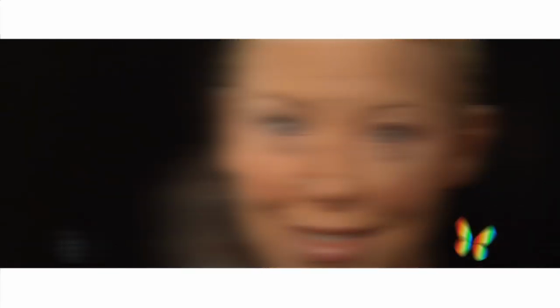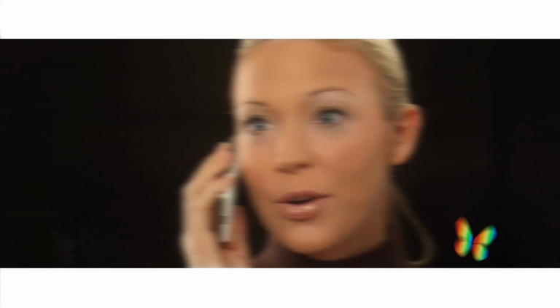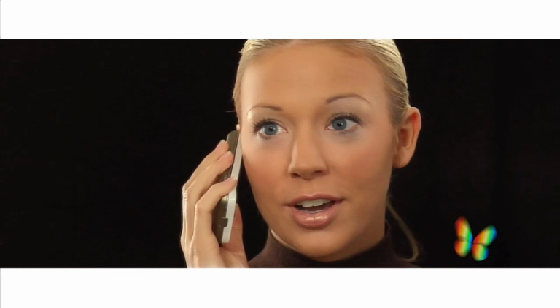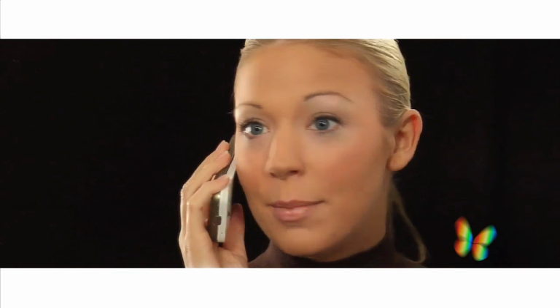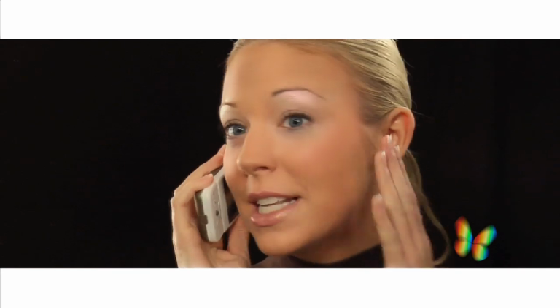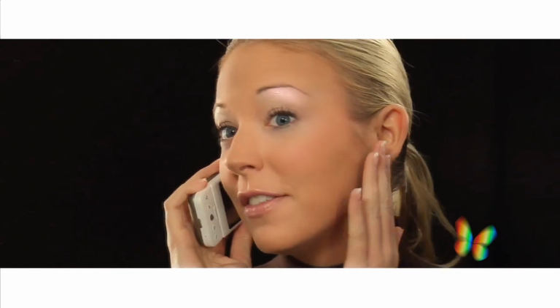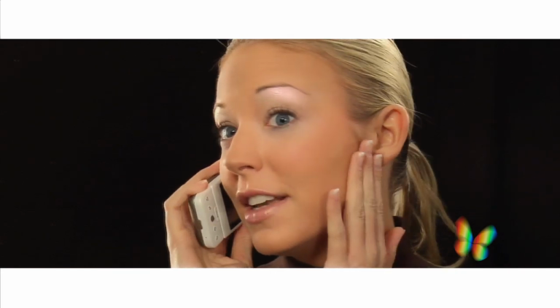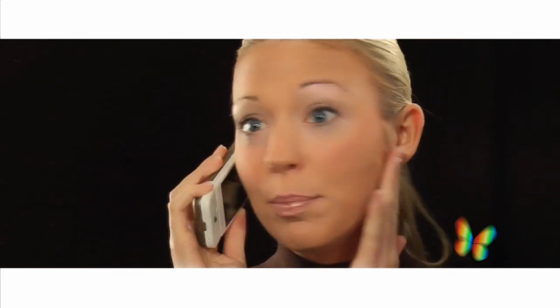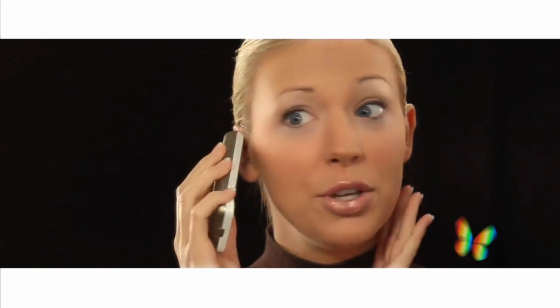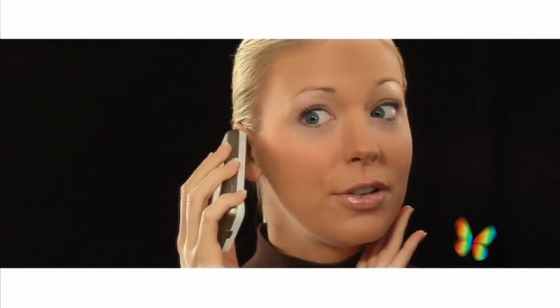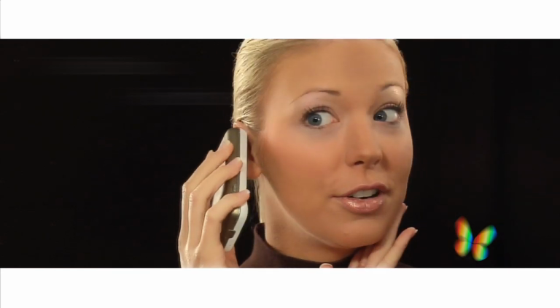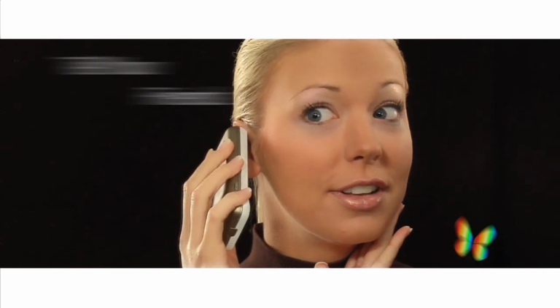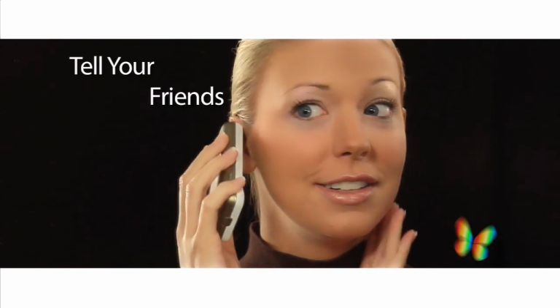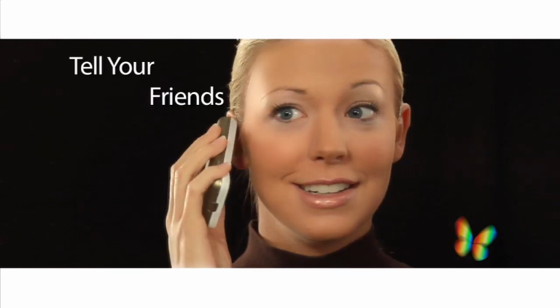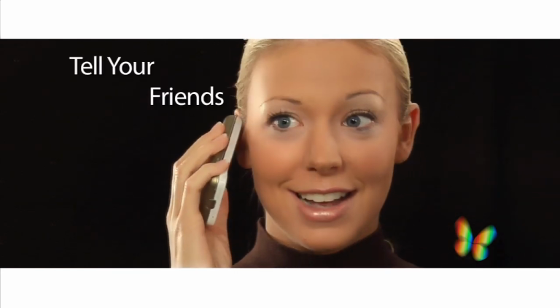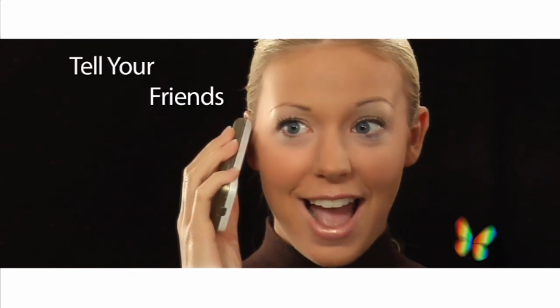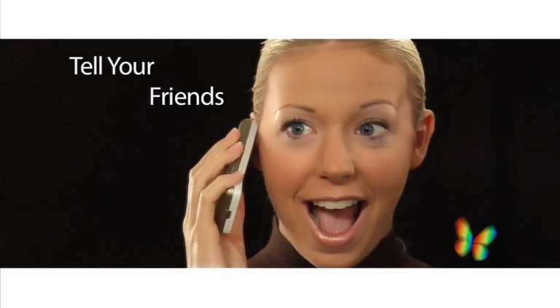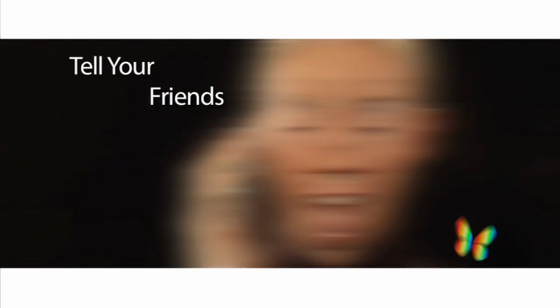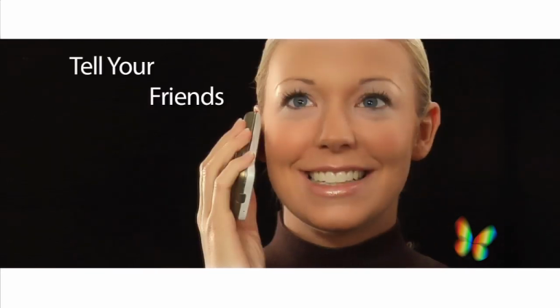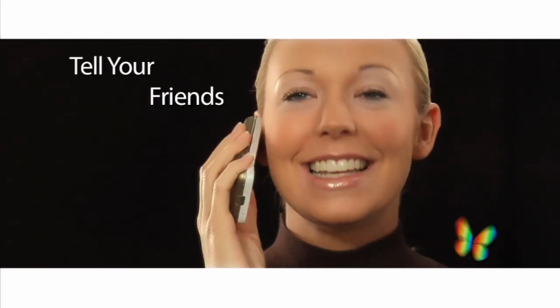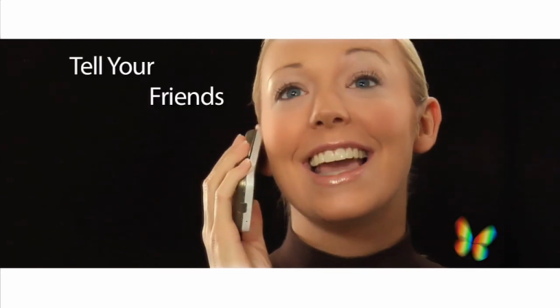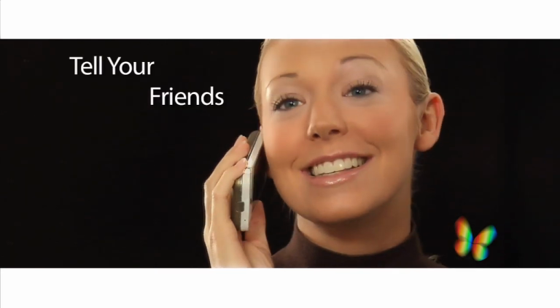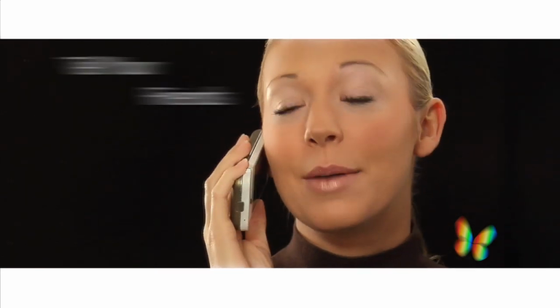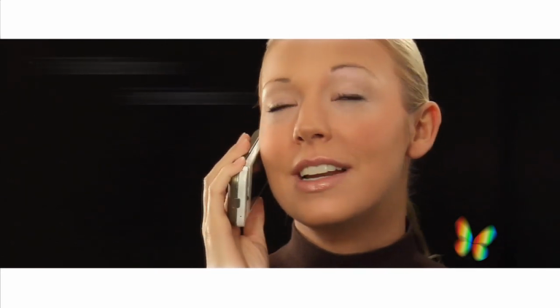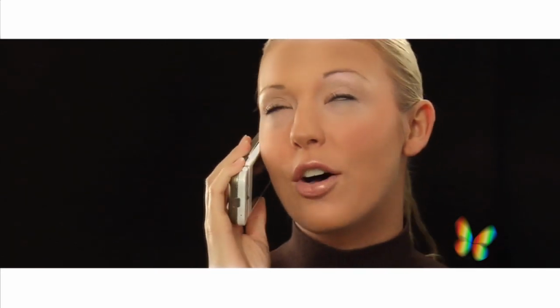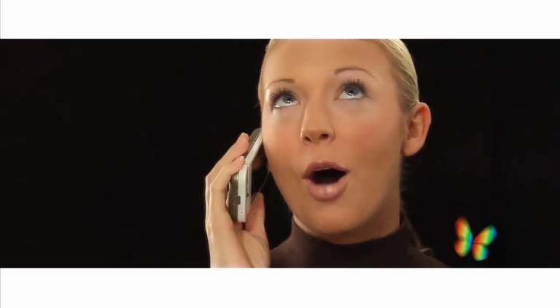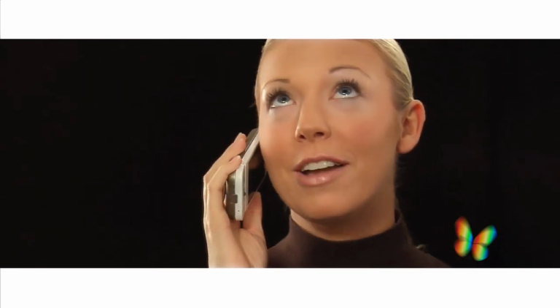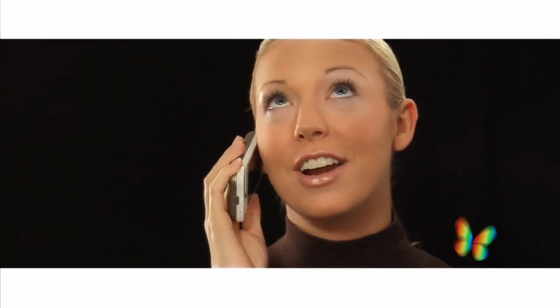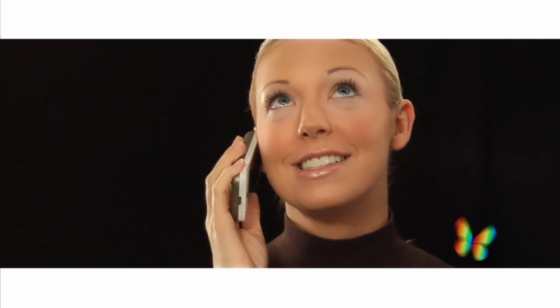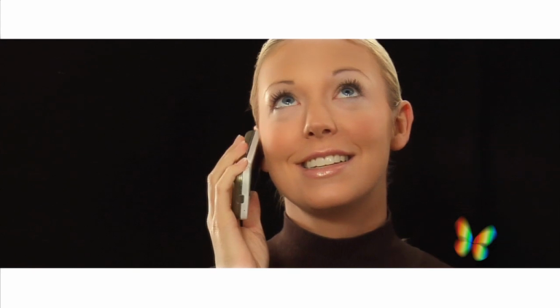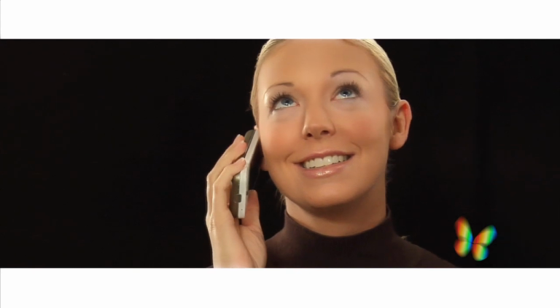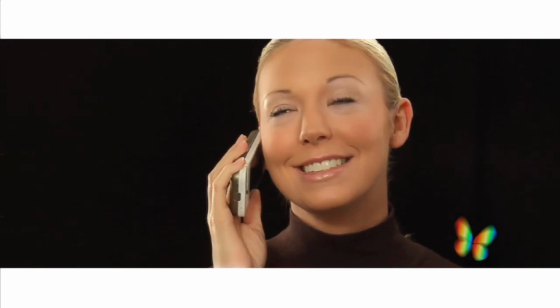Pass on the word and tell all of your friends about the flawless beauty of iLuminous.